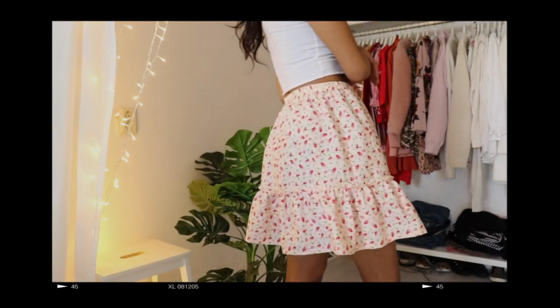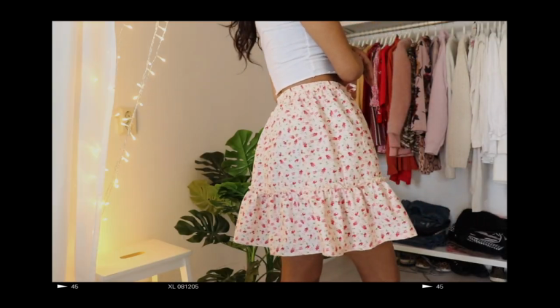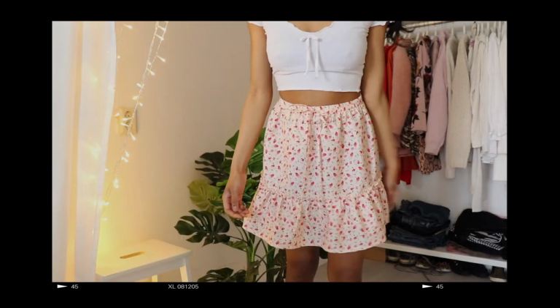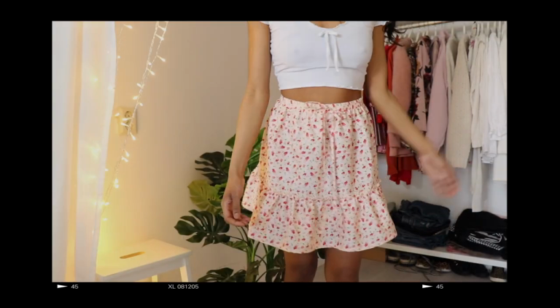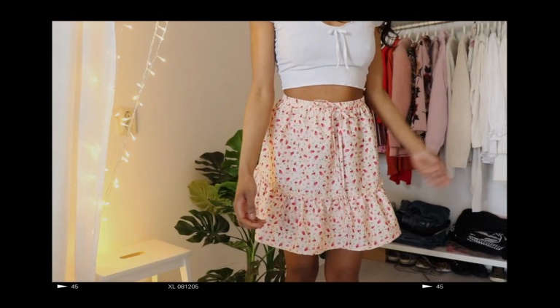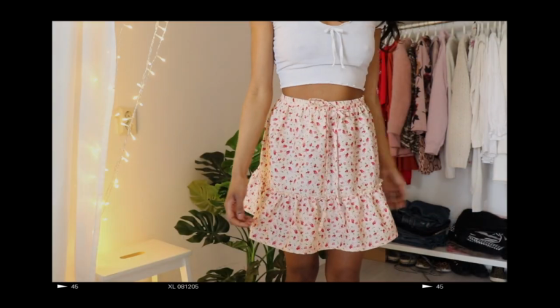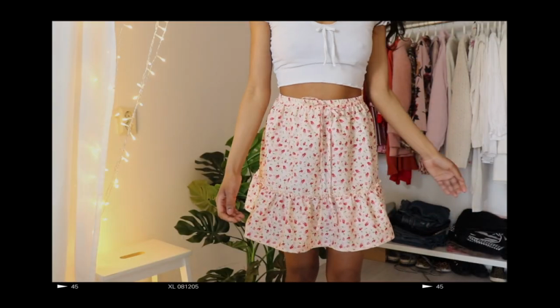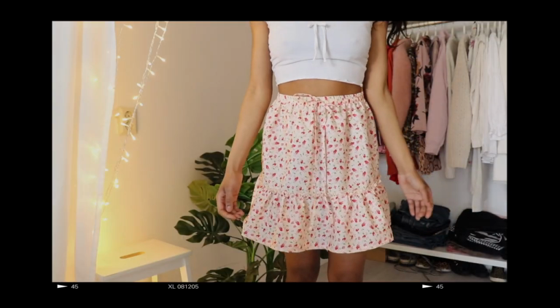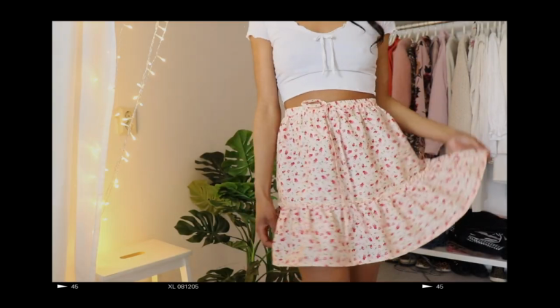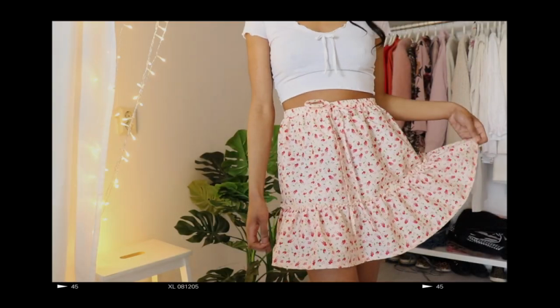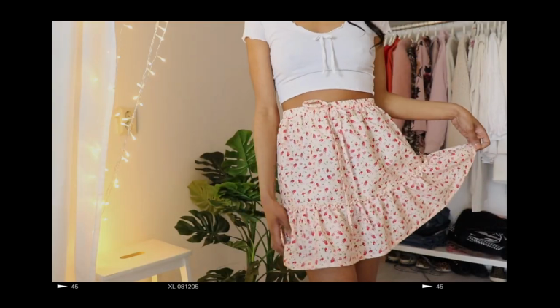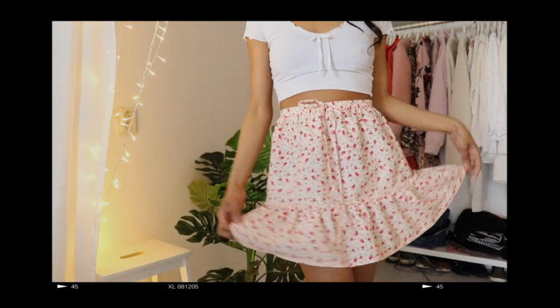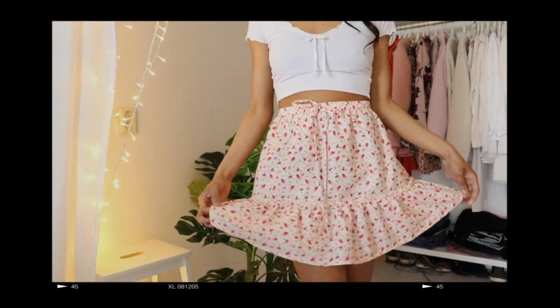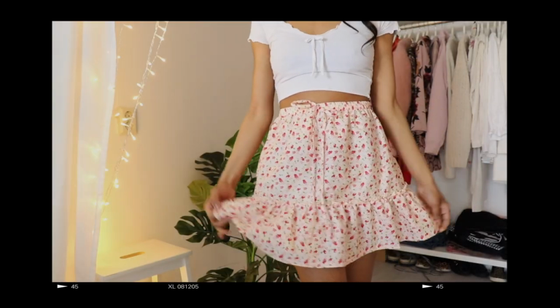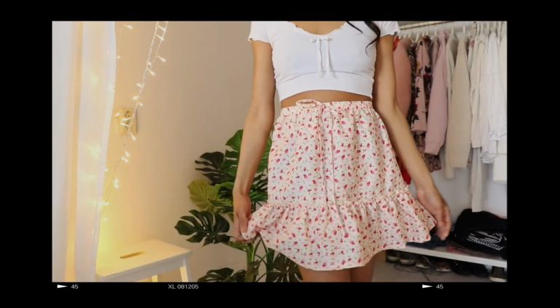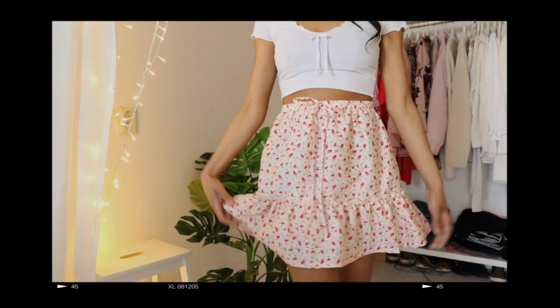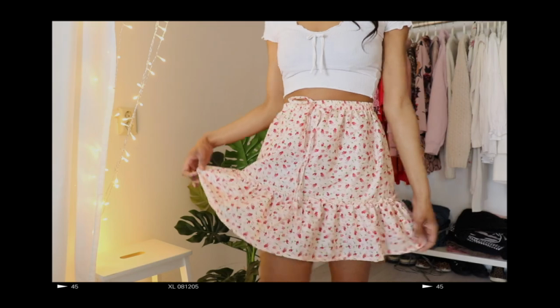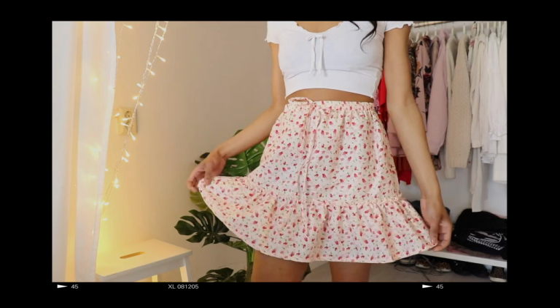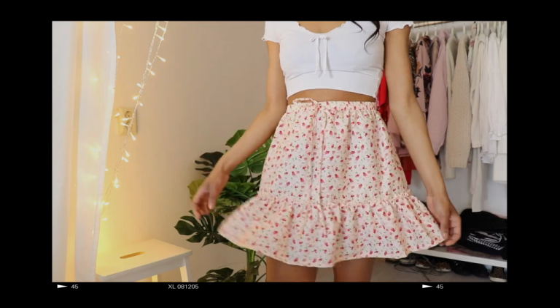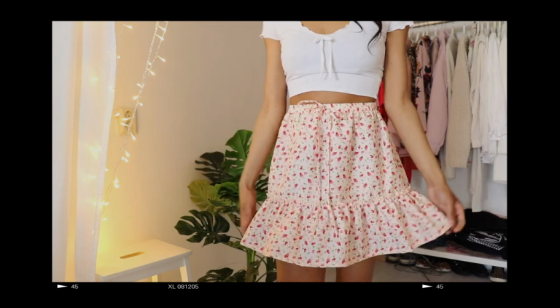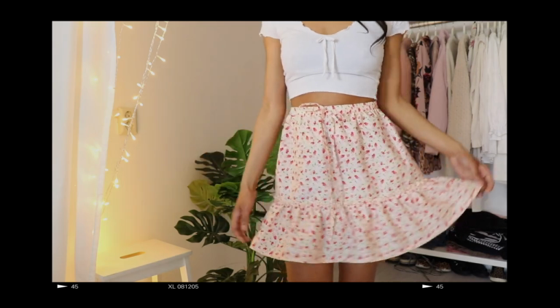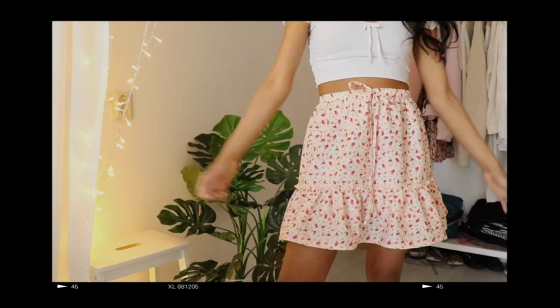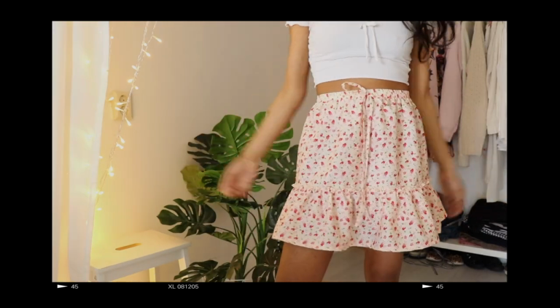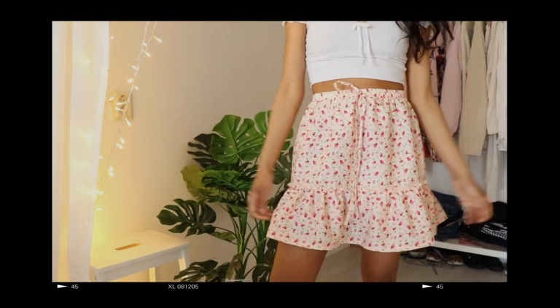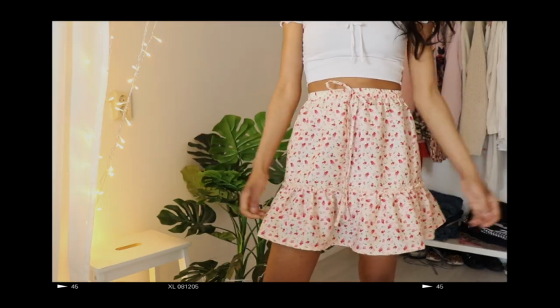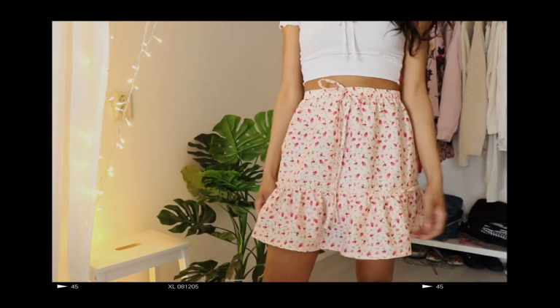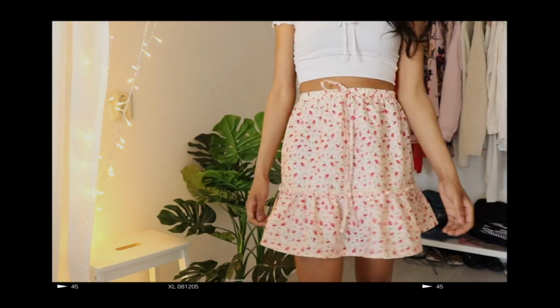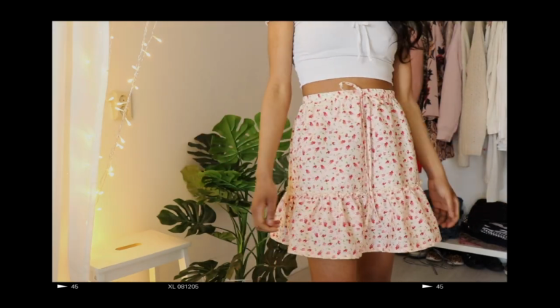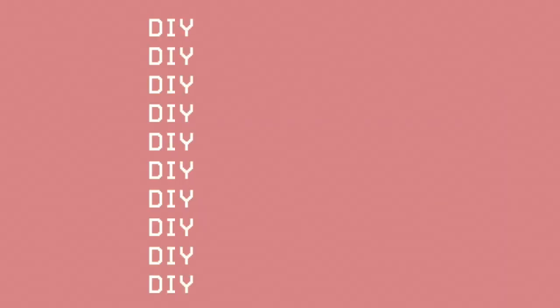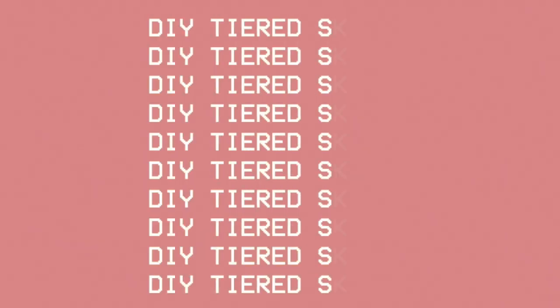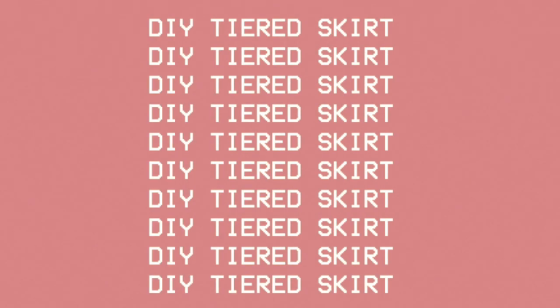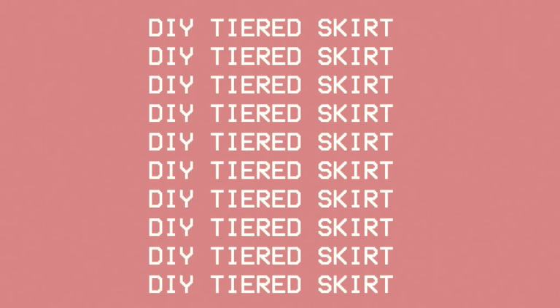Hey, I'm back with some new content. I hope you're all doing well. Today we are making a skirt.